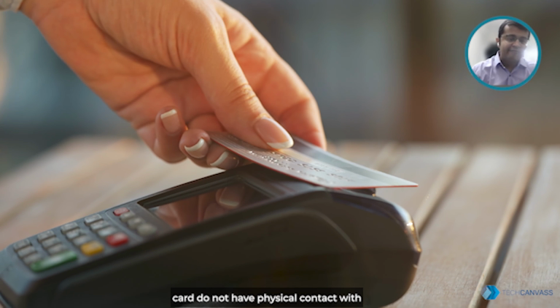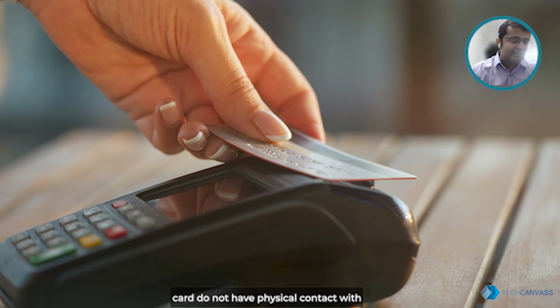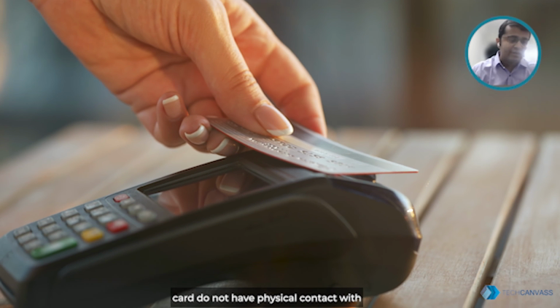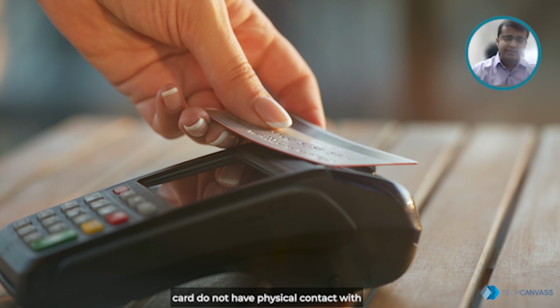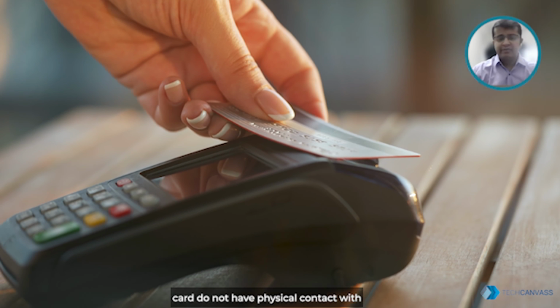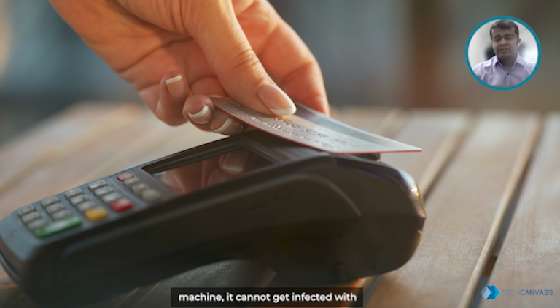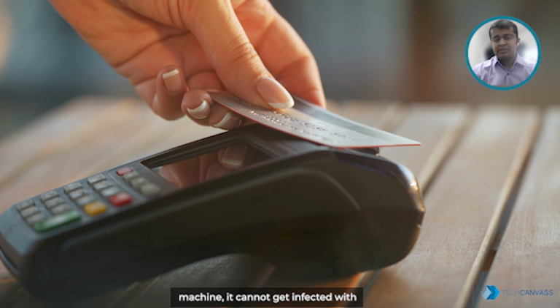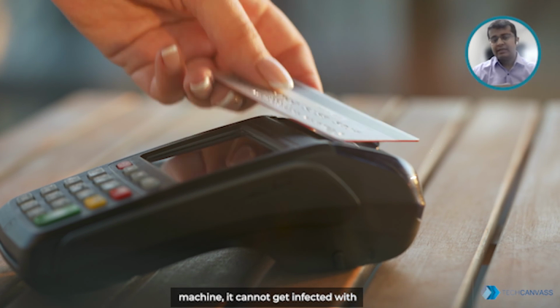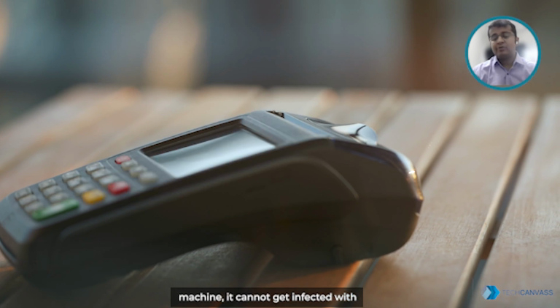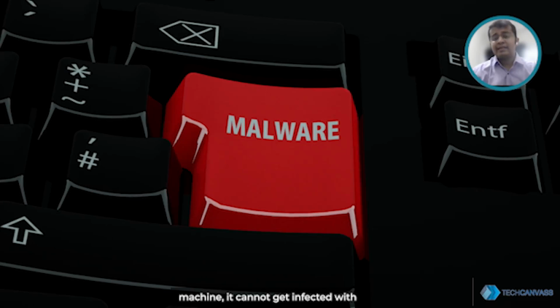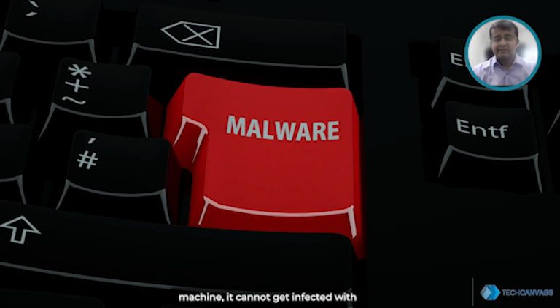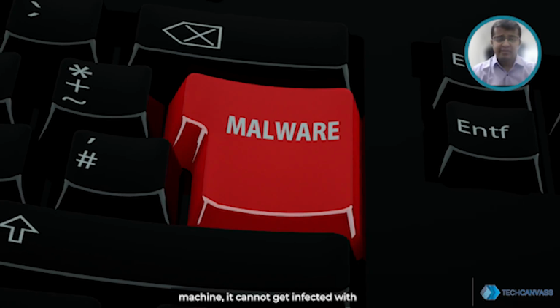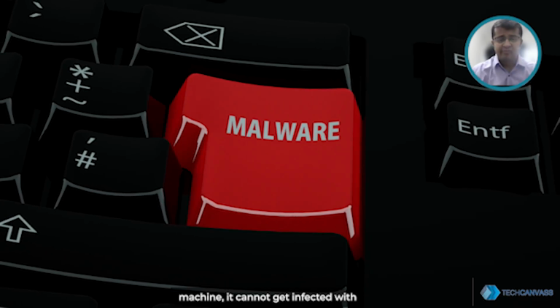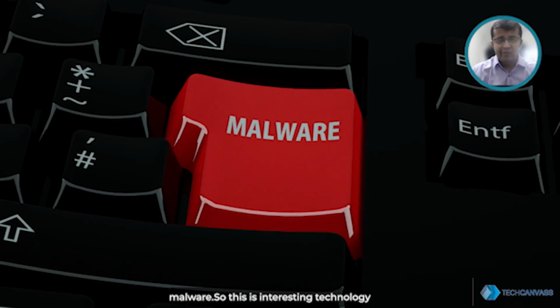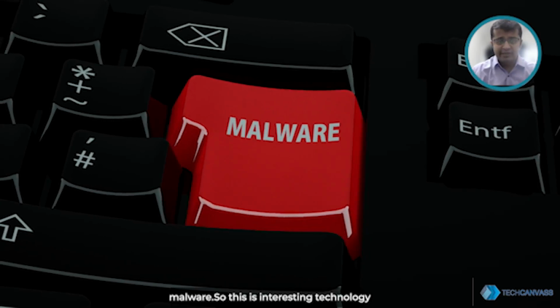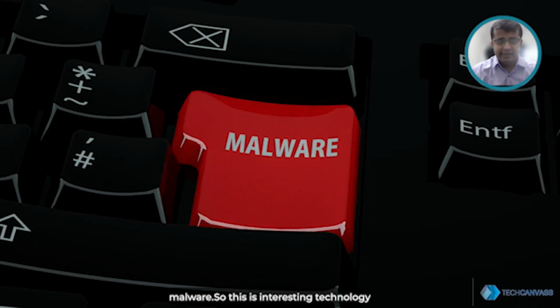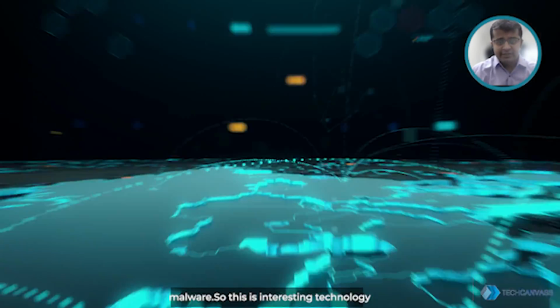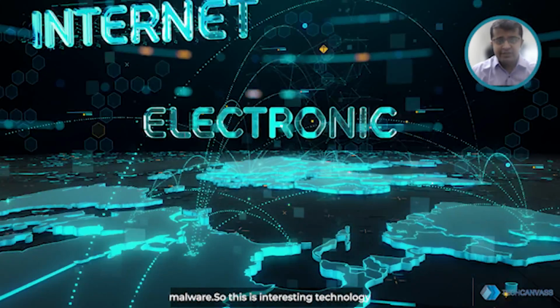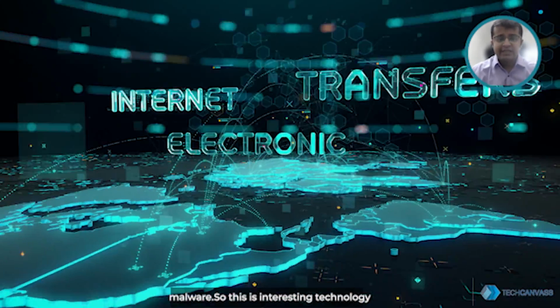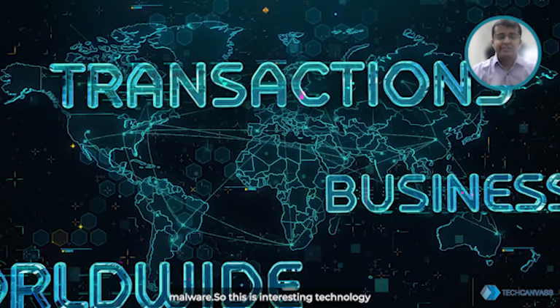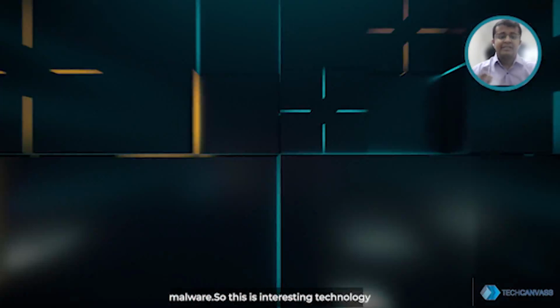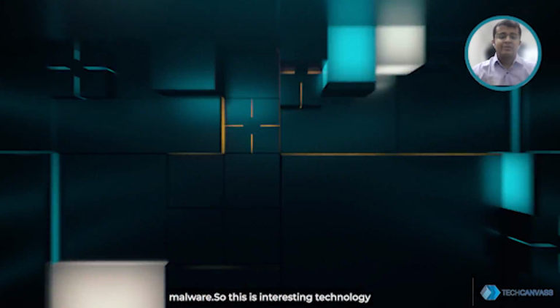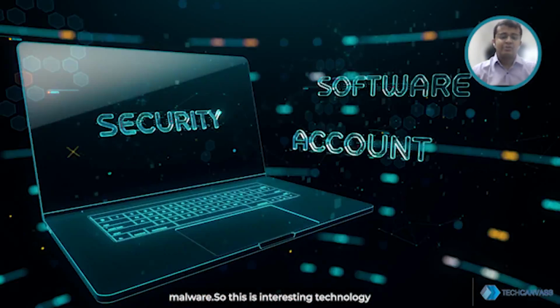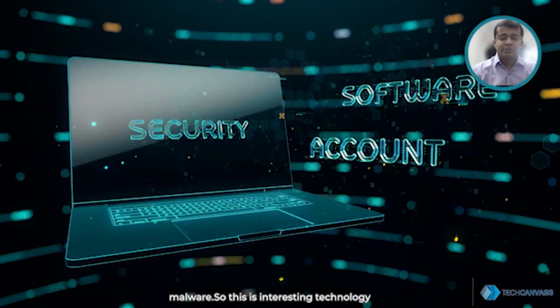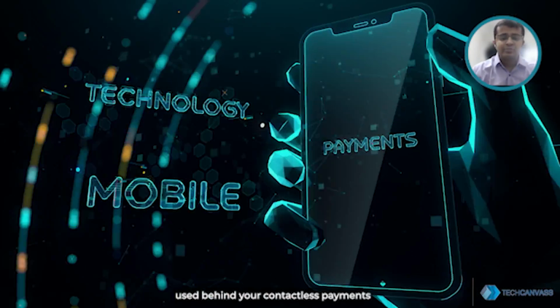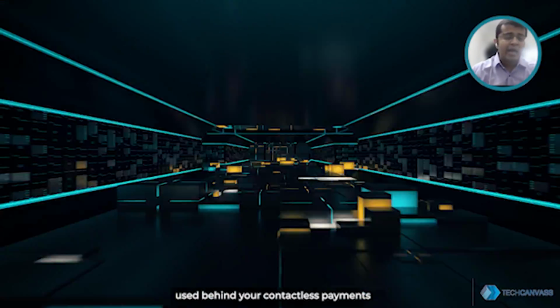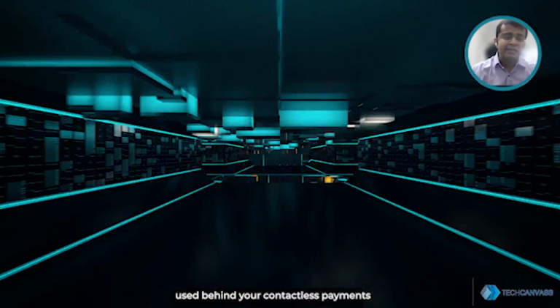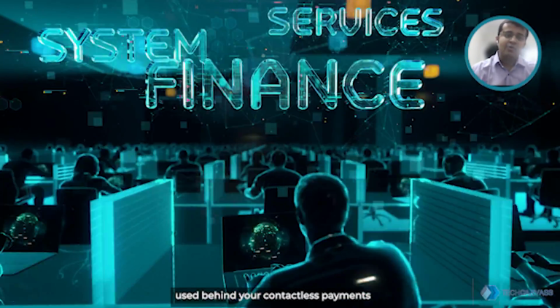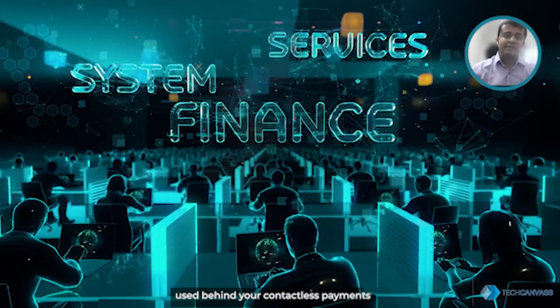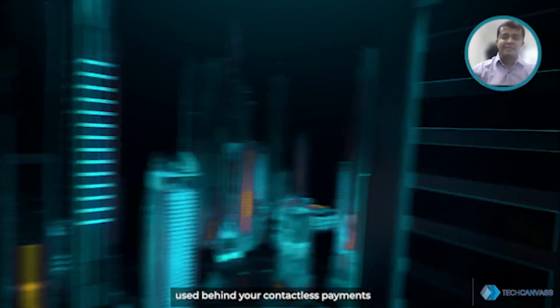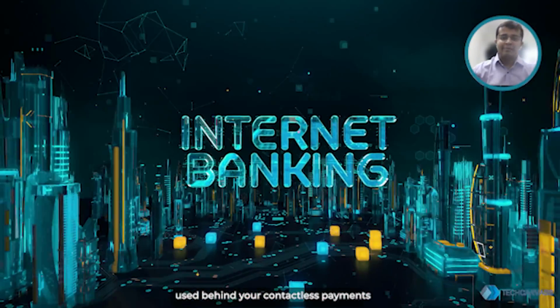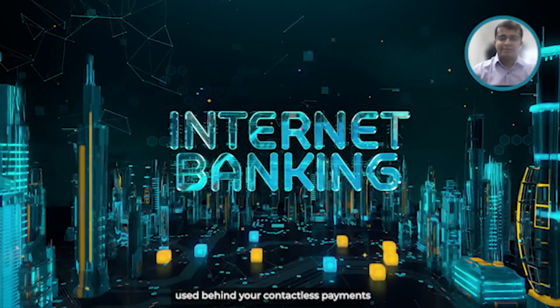Since the card does not have physical contact with the machine, it cannot get infected with malware. So this is the interesting technology used behind your contactless payments.